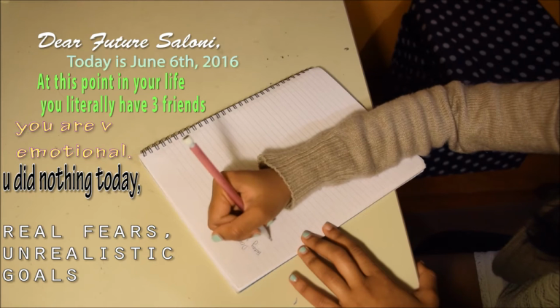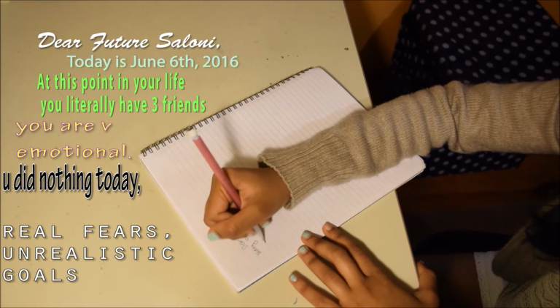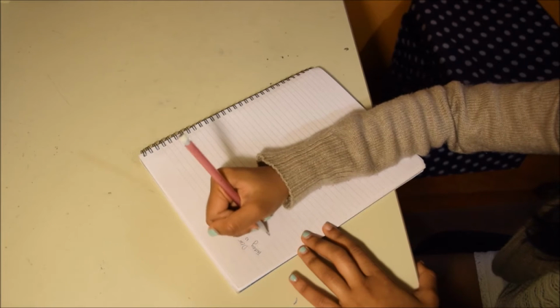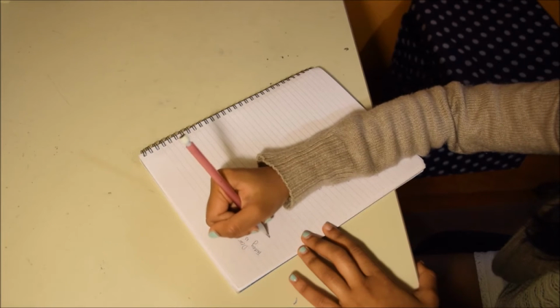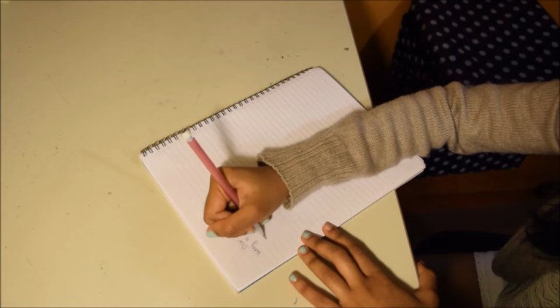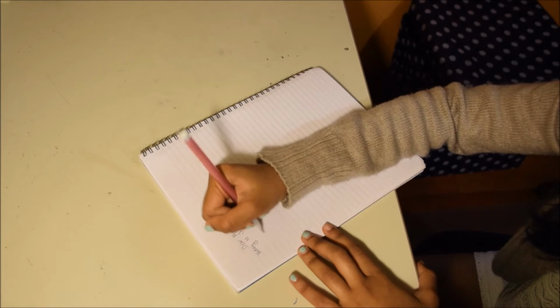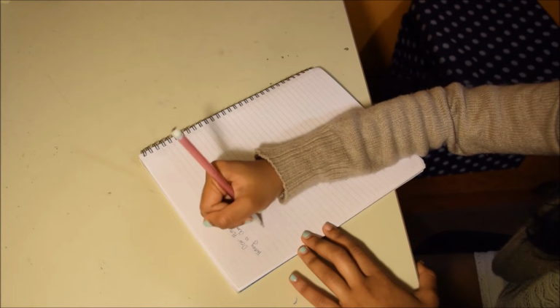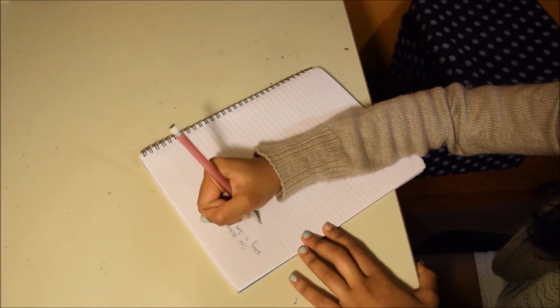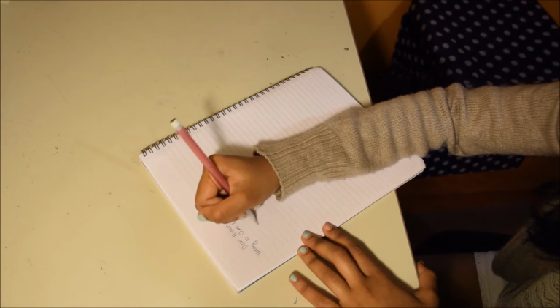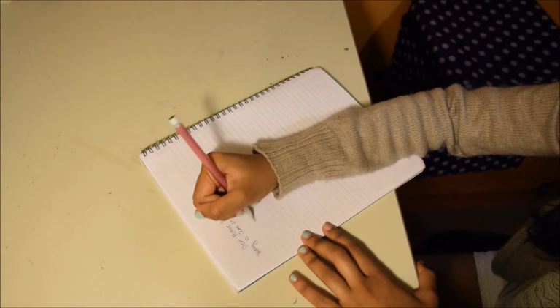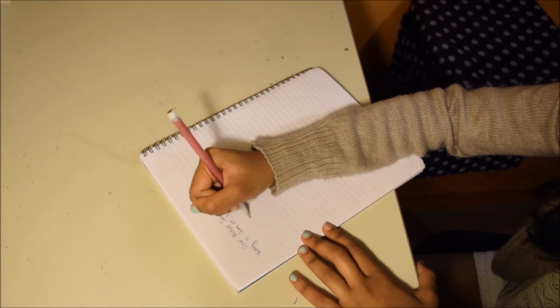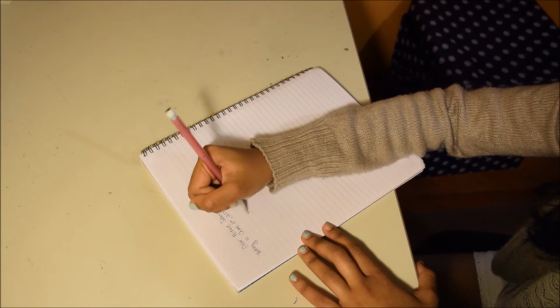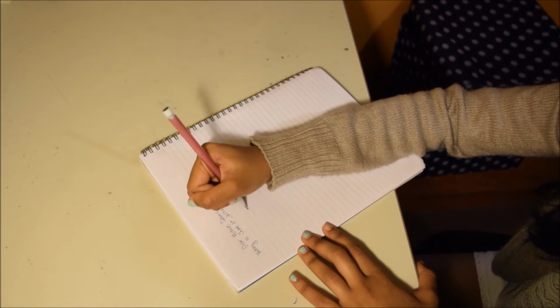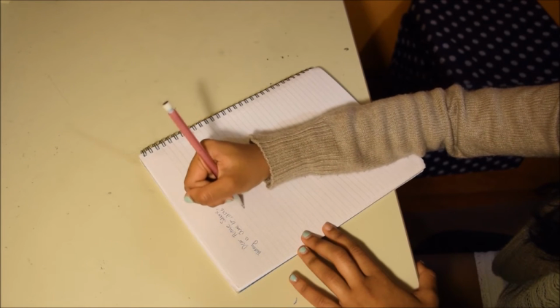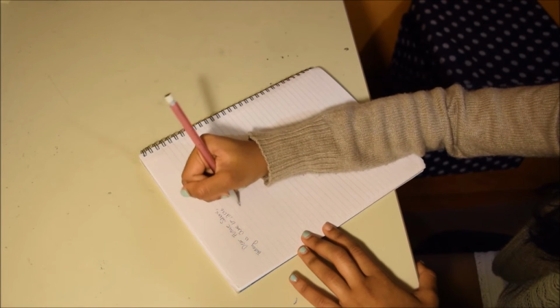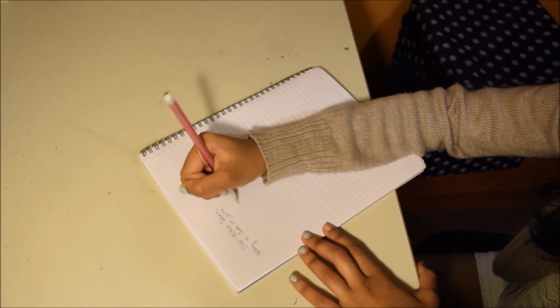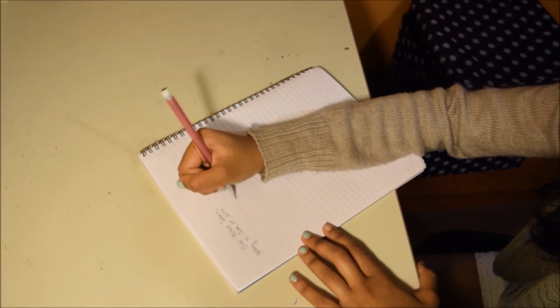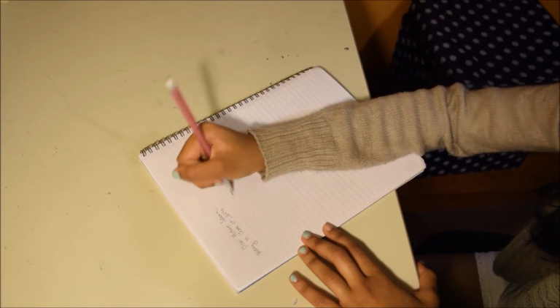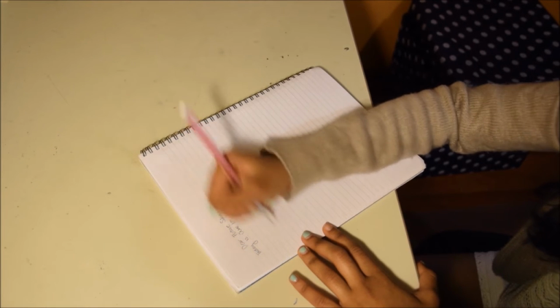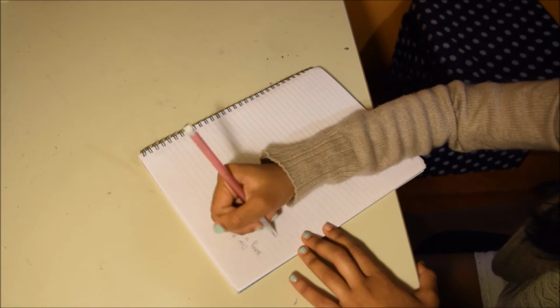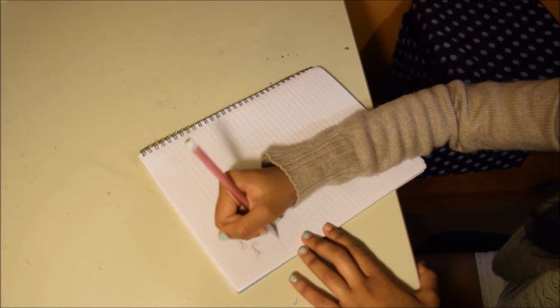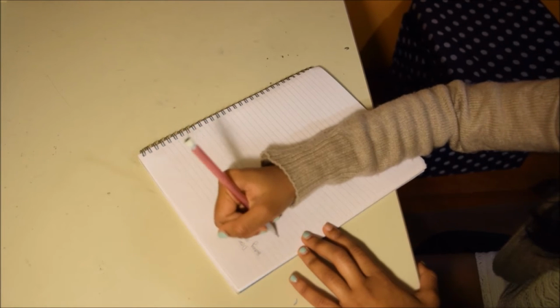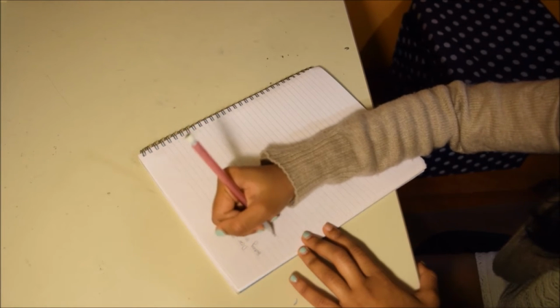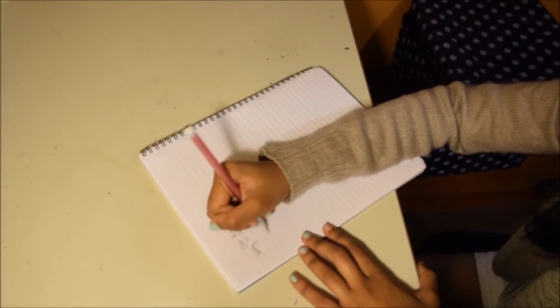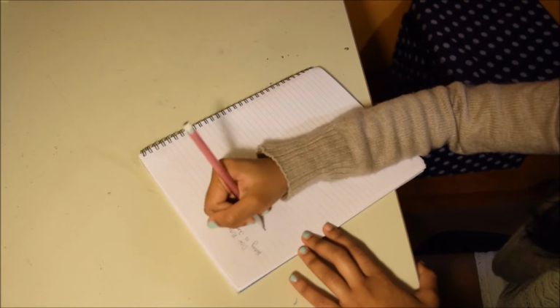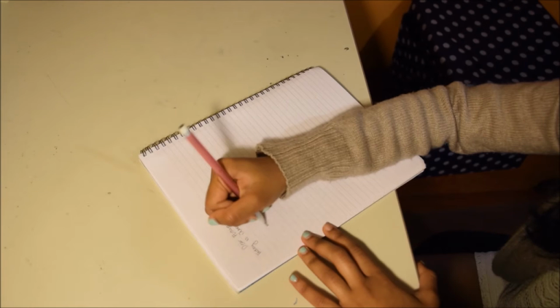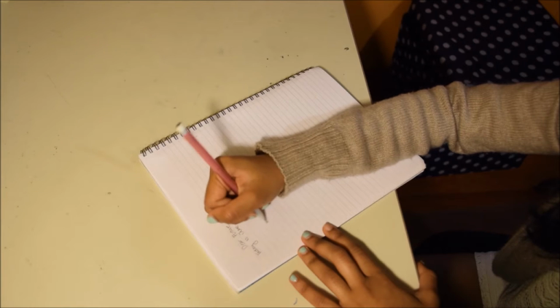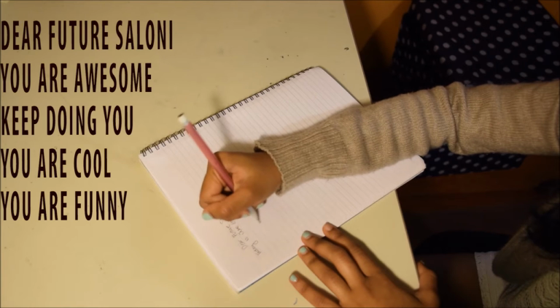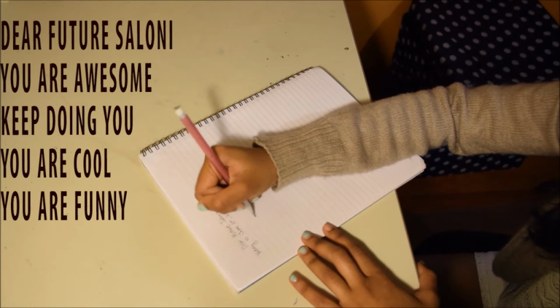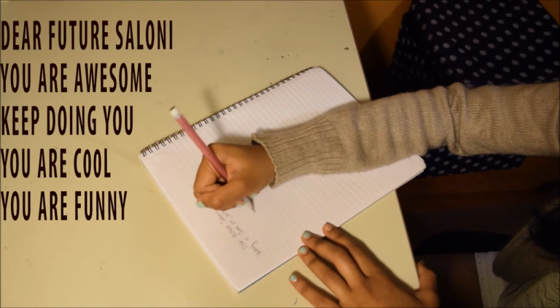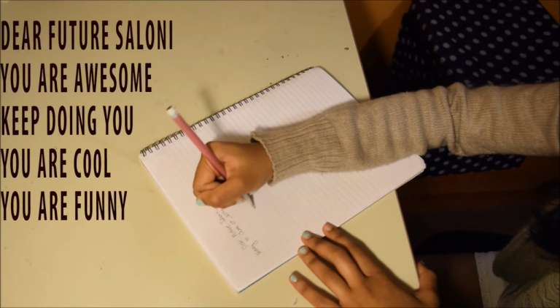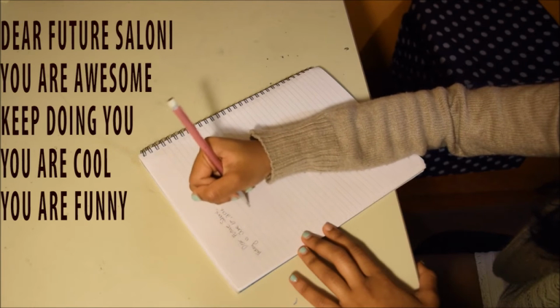And on the back of this paper, I wrote a little motivational stuff to my future self.